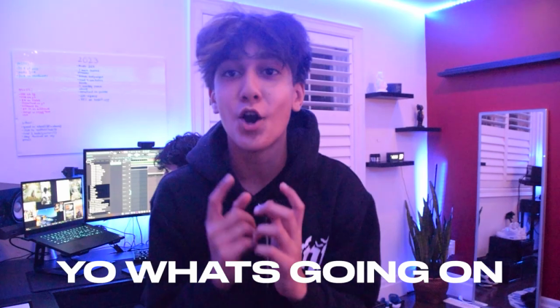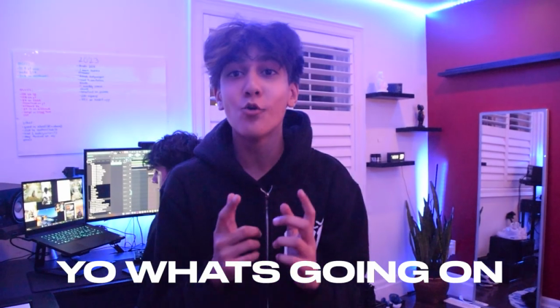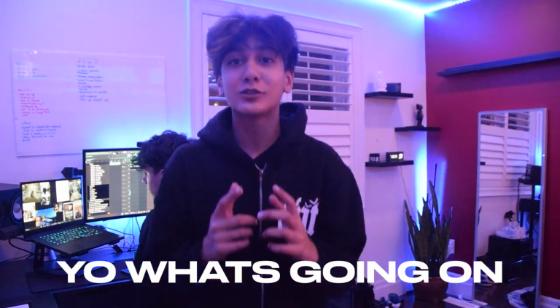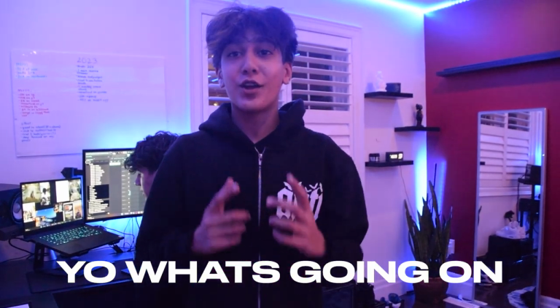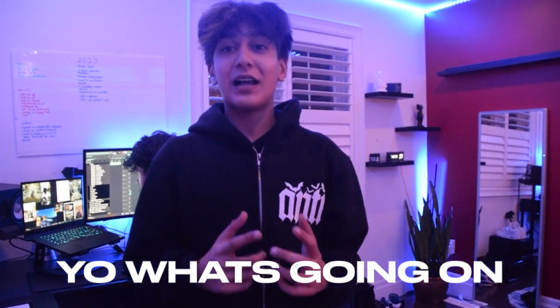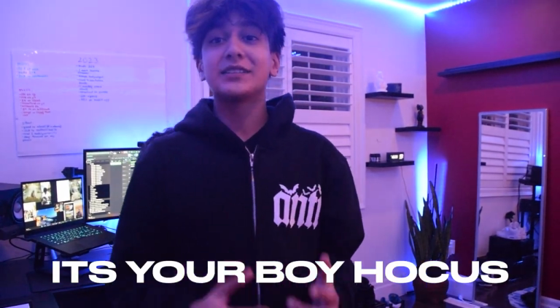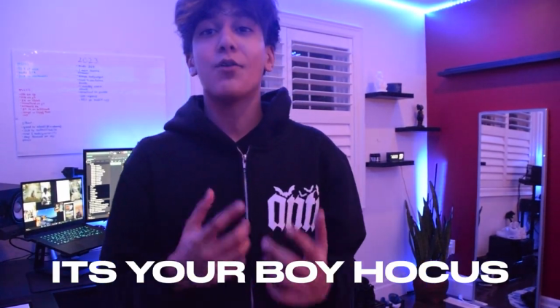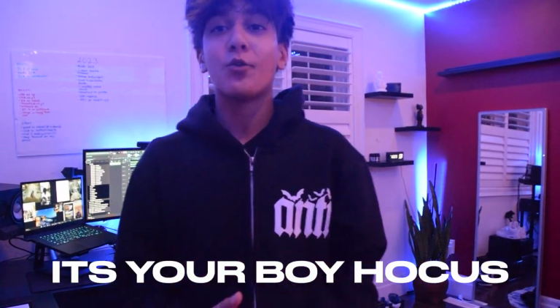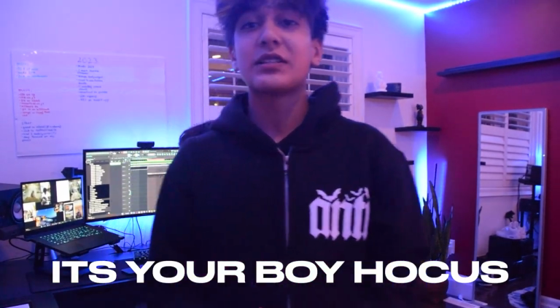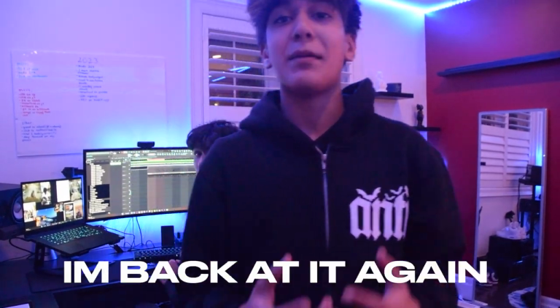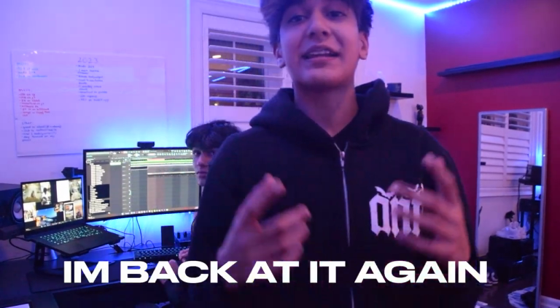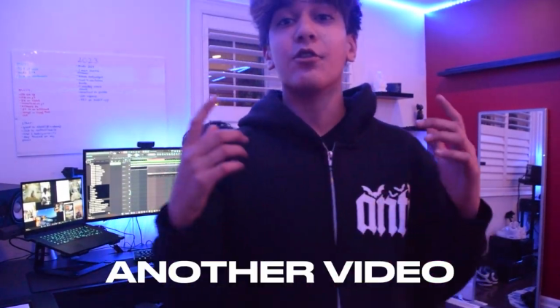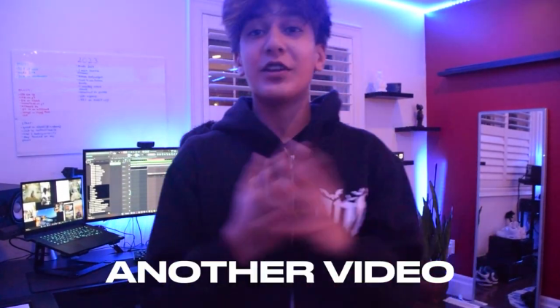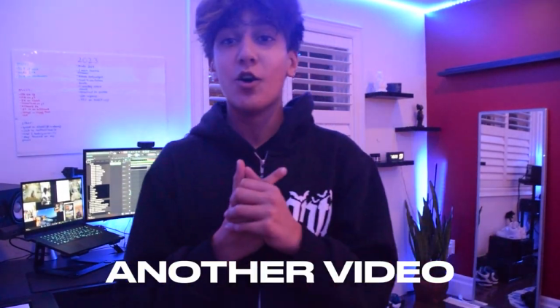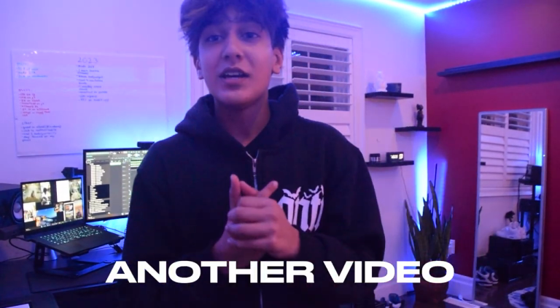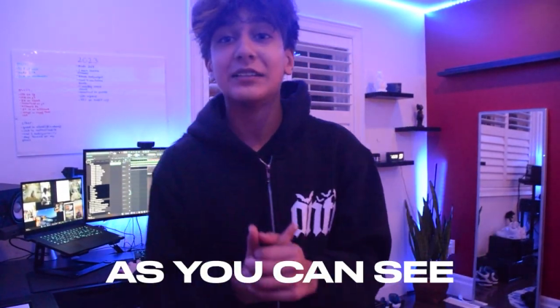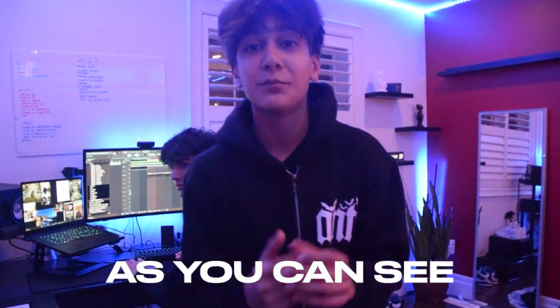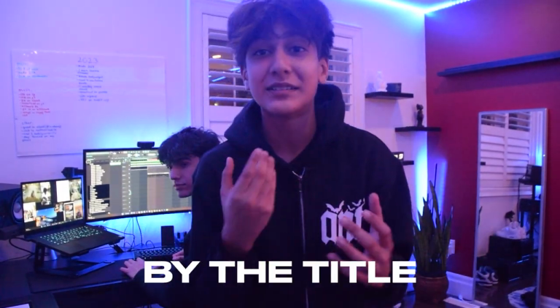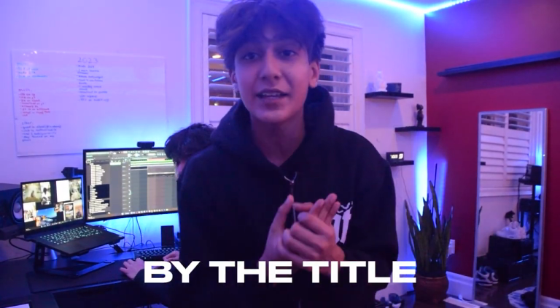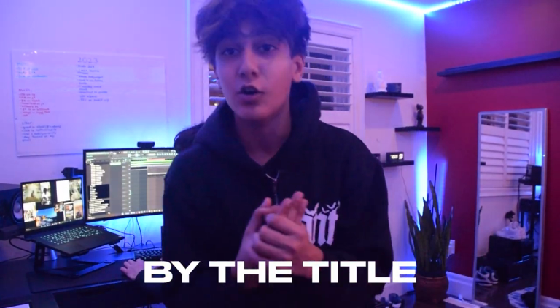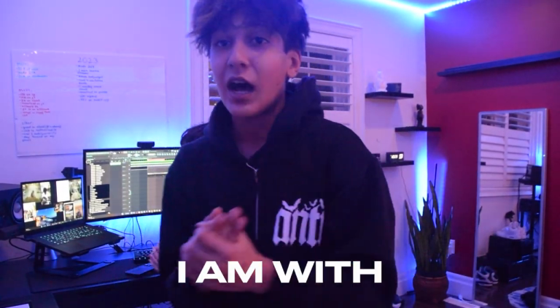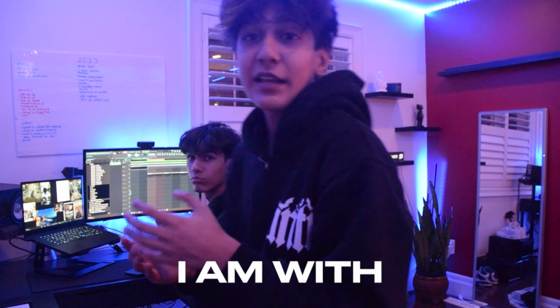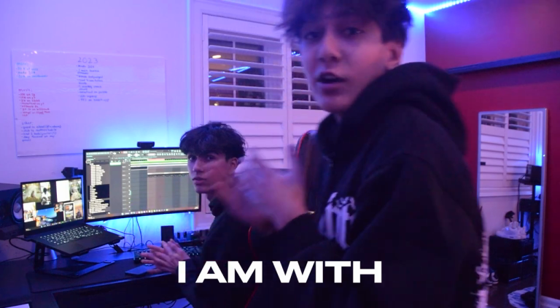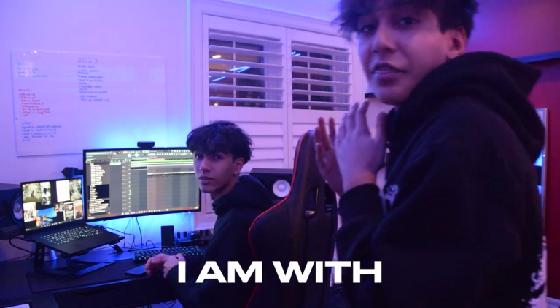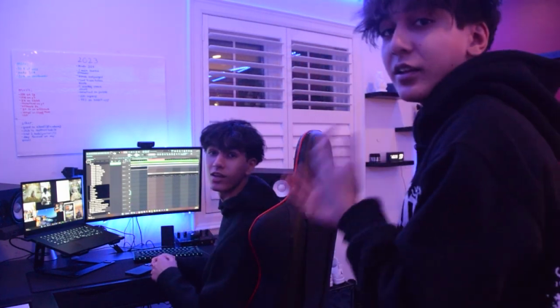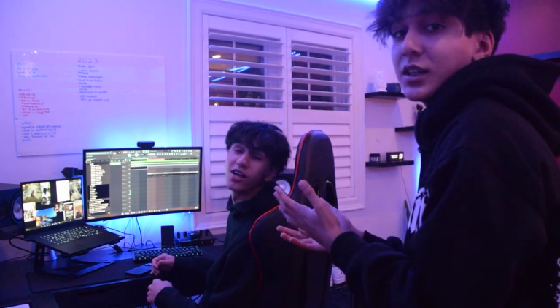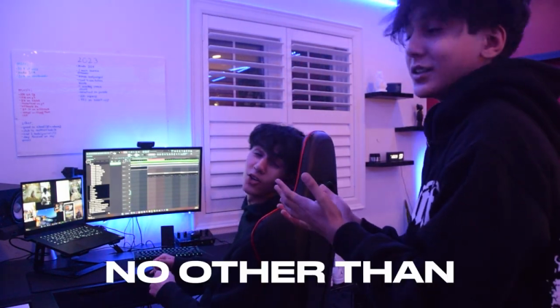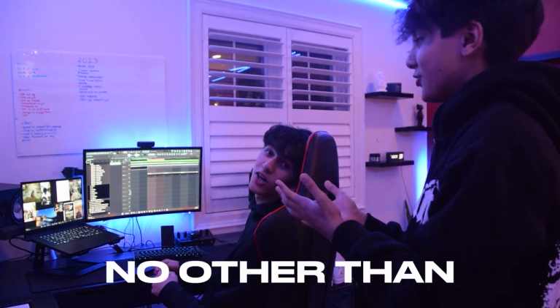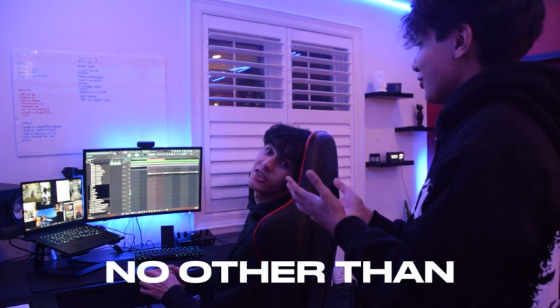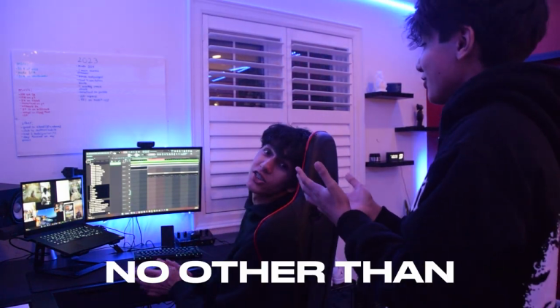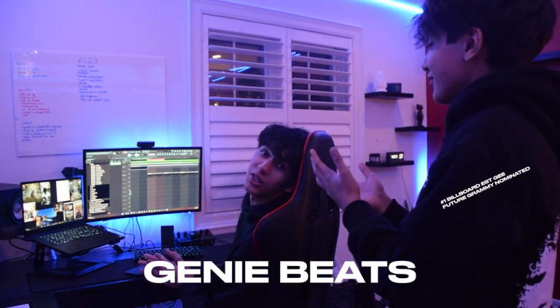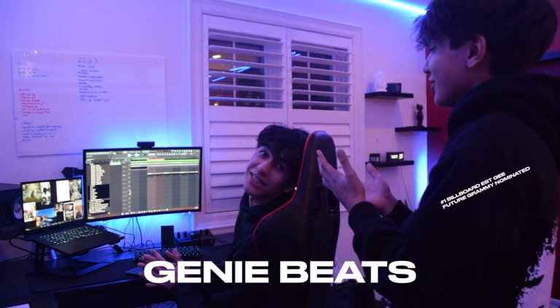Yo, what's going on guys? It's your boy Hocus. I'm back with another video, and as you can see by the title, I am with none other than Genie Beats.